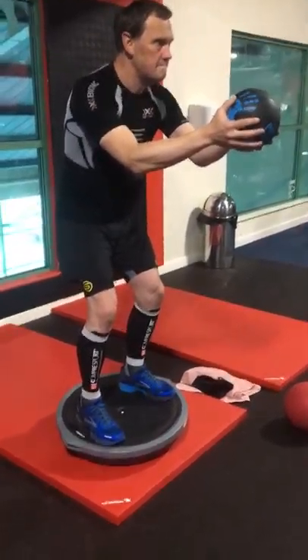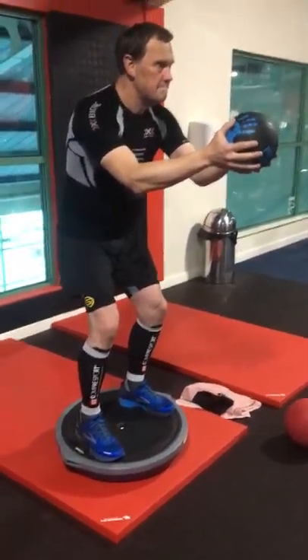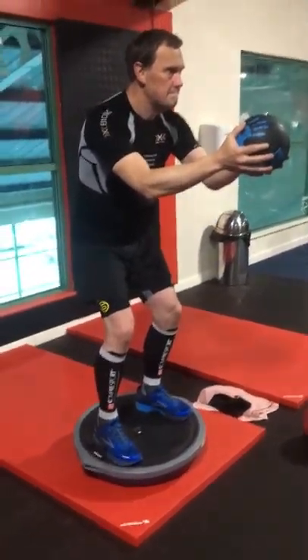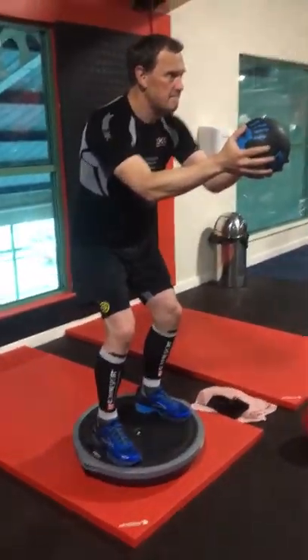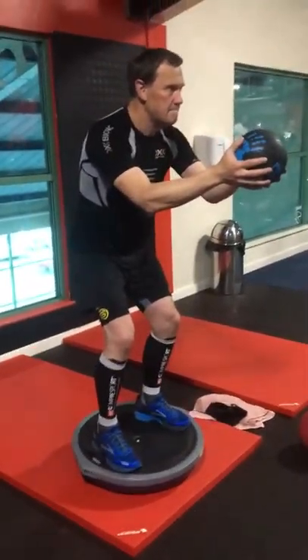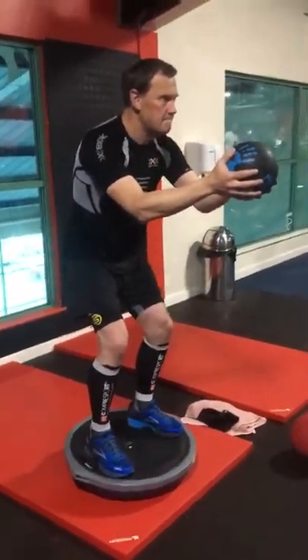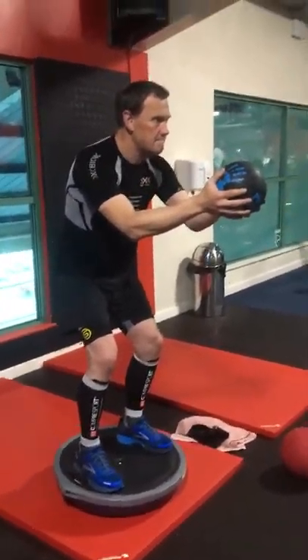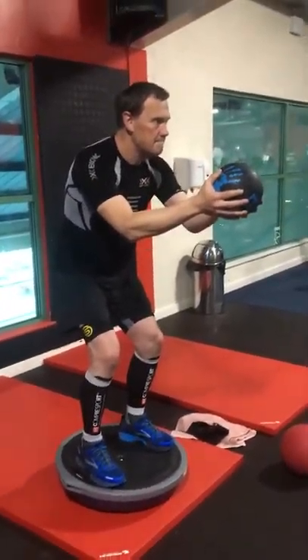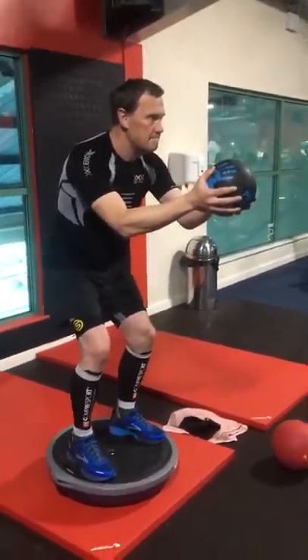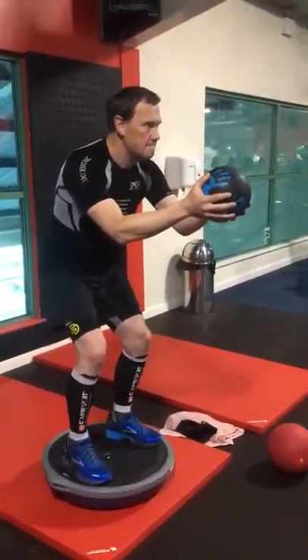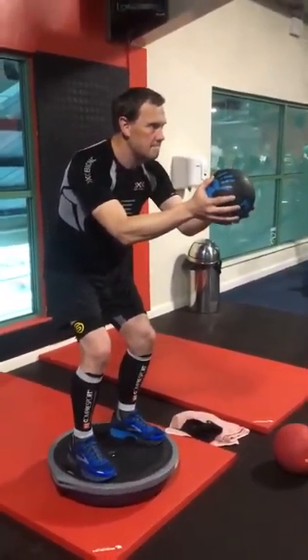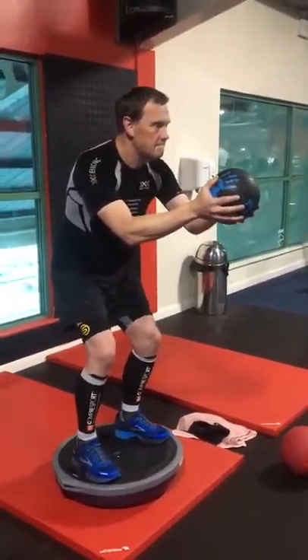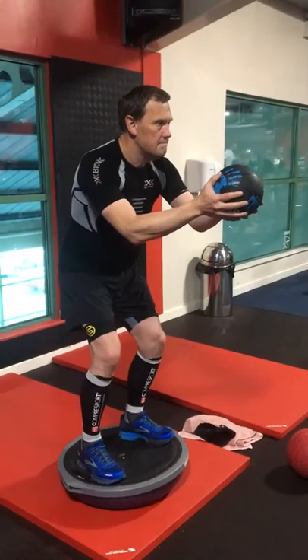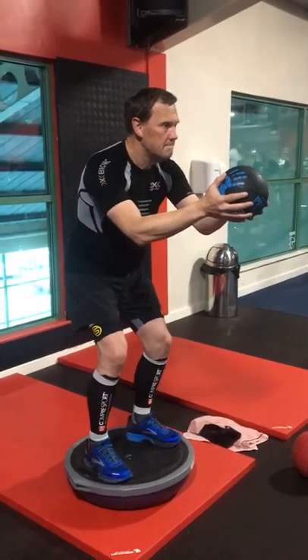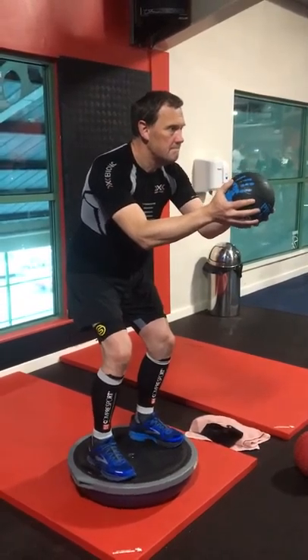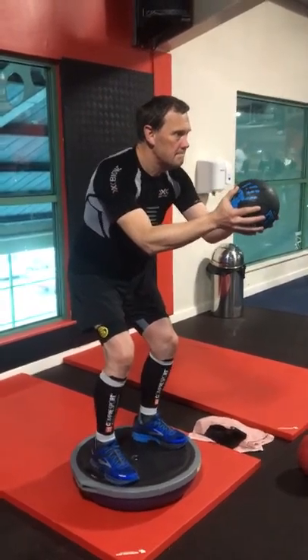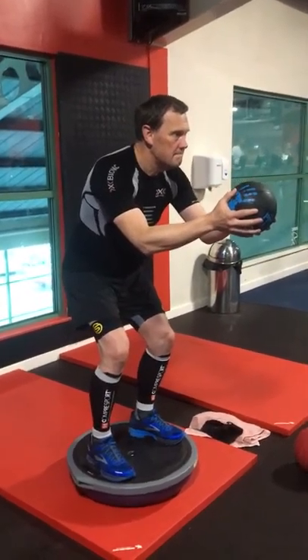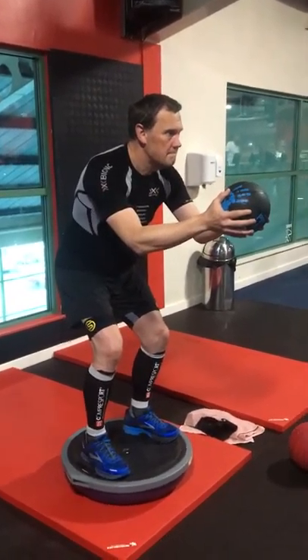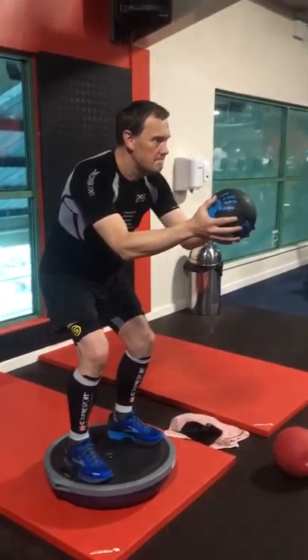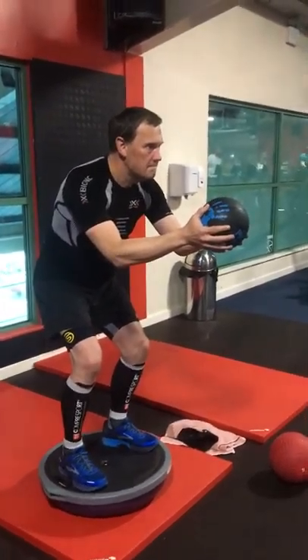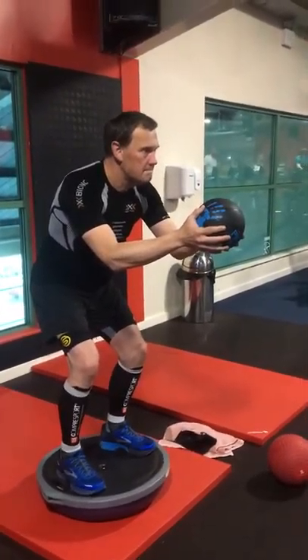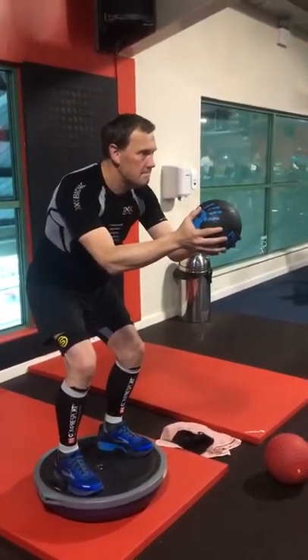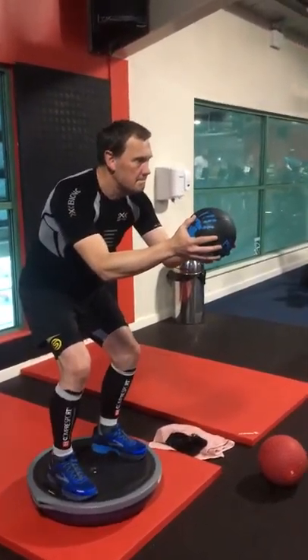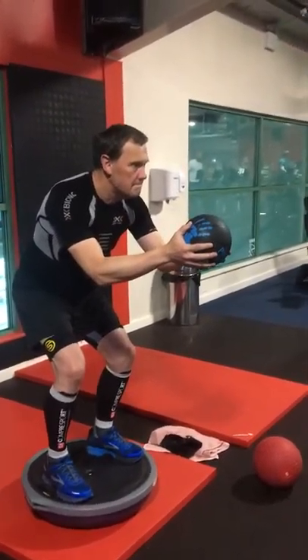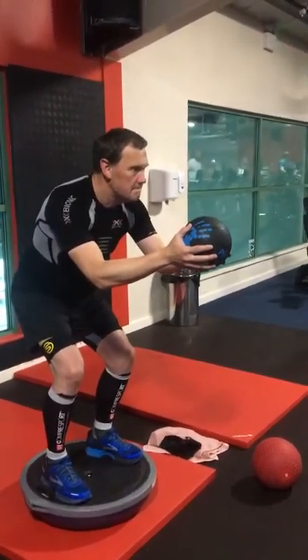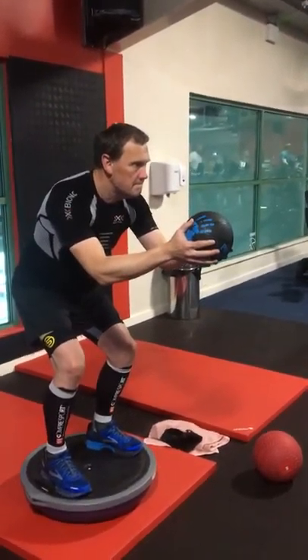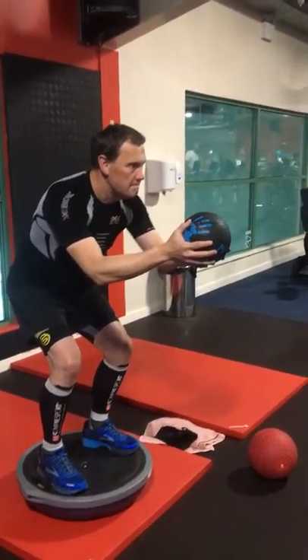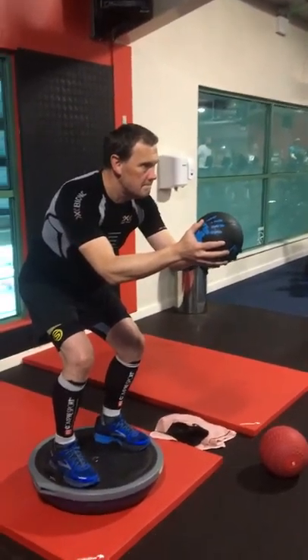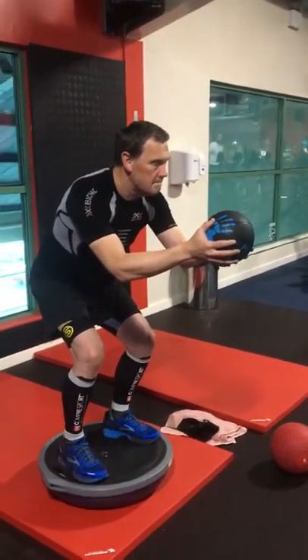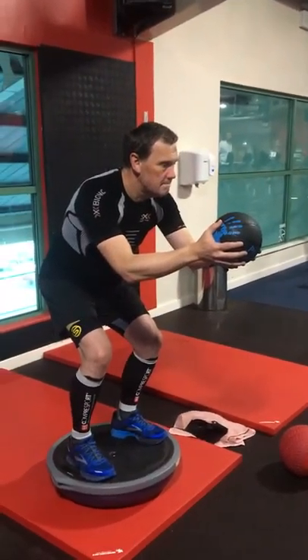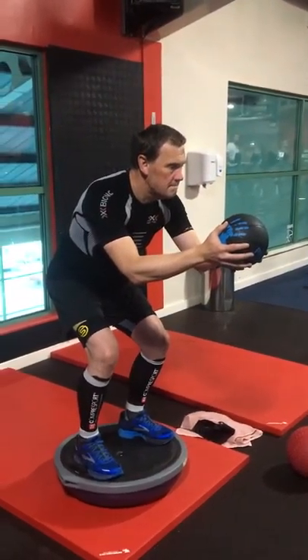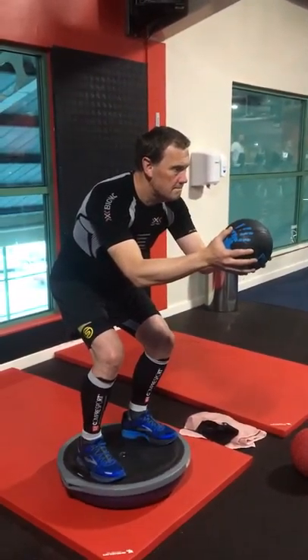Weight through heels — try and put your weight through your heels. Neutral spine, head up, chest high. Medicine ball a bit higher.